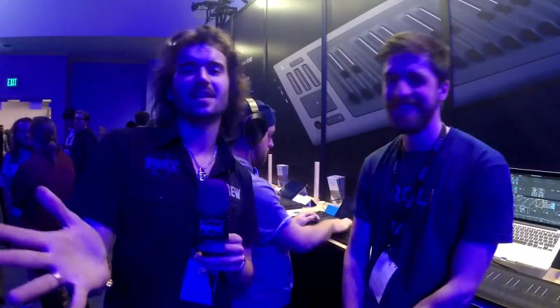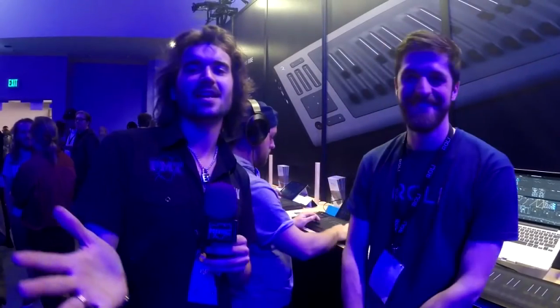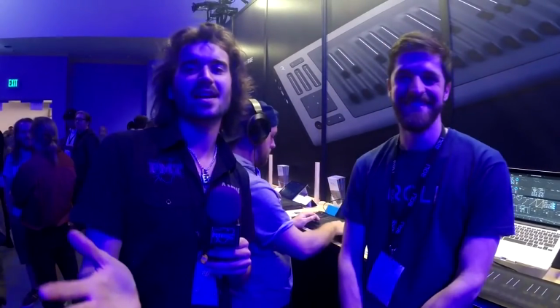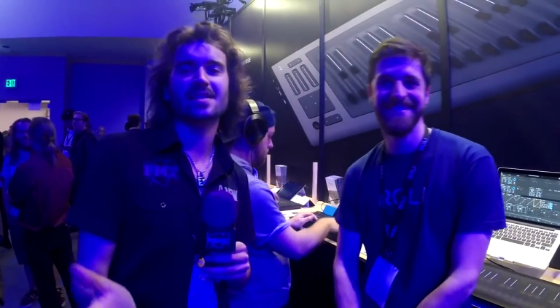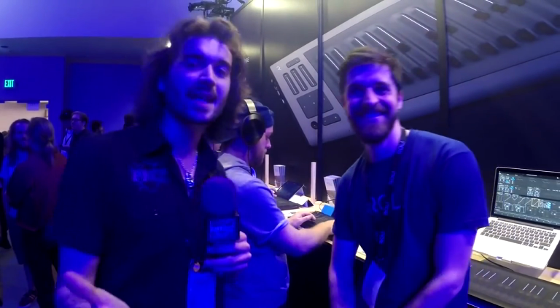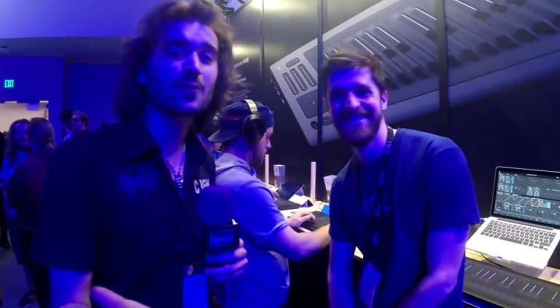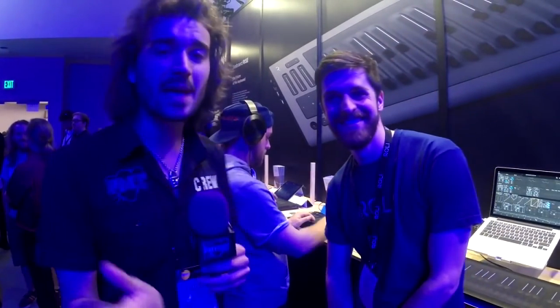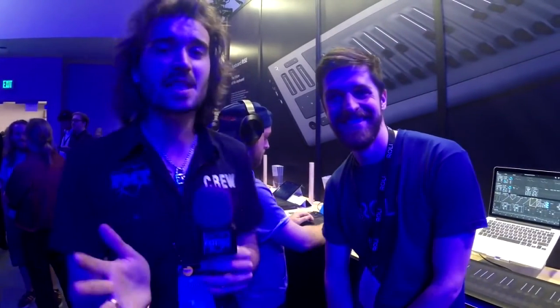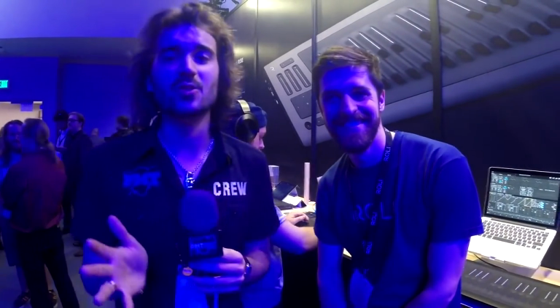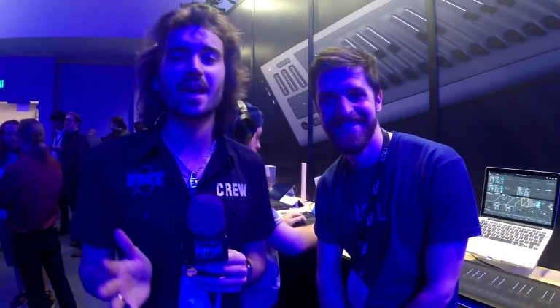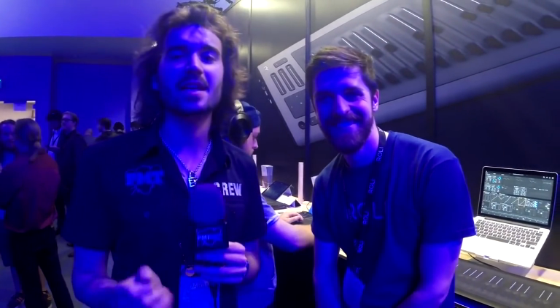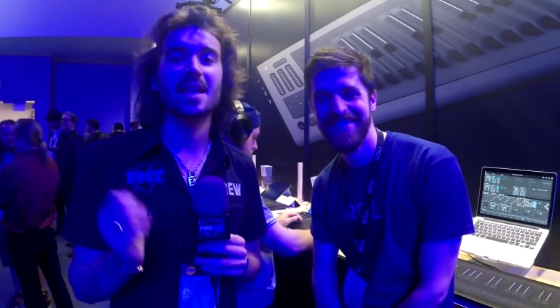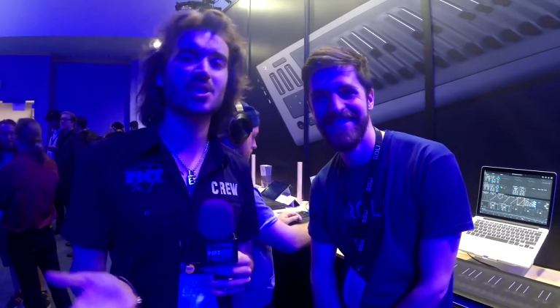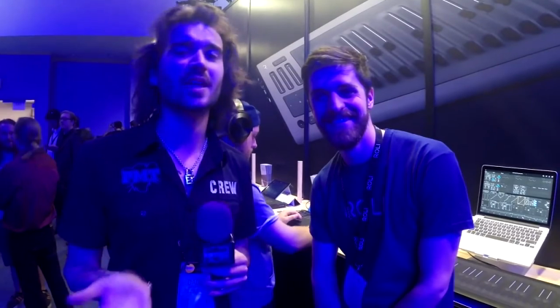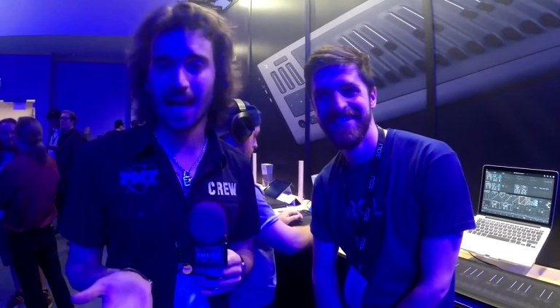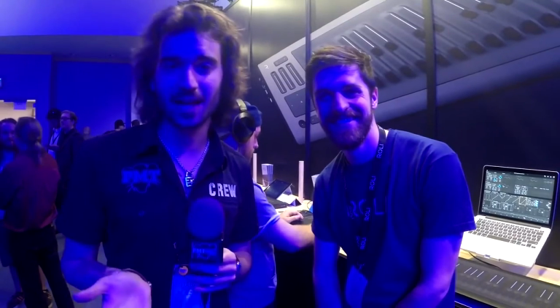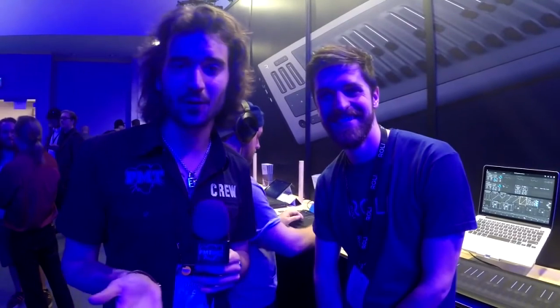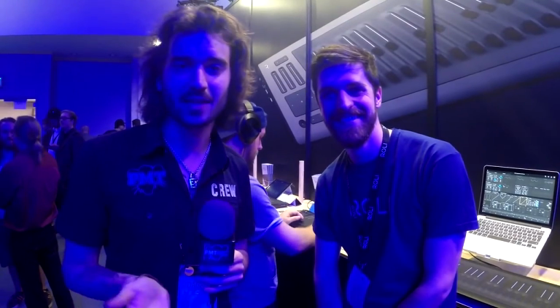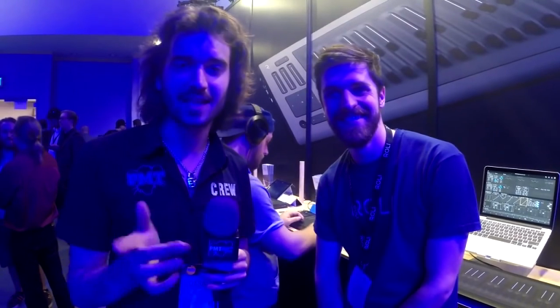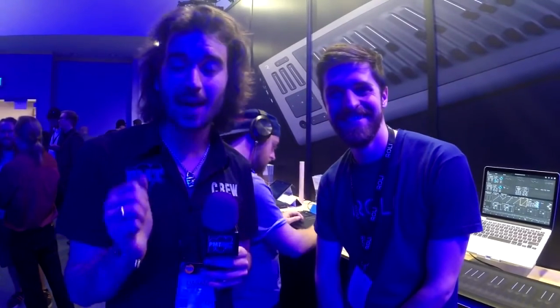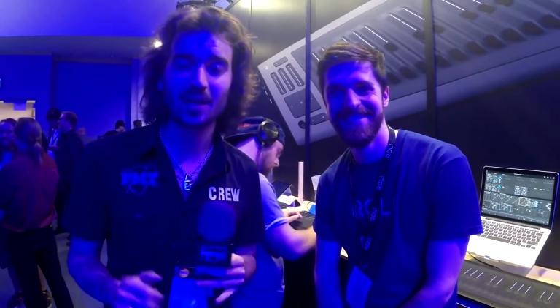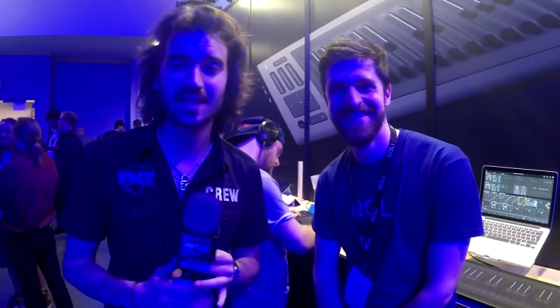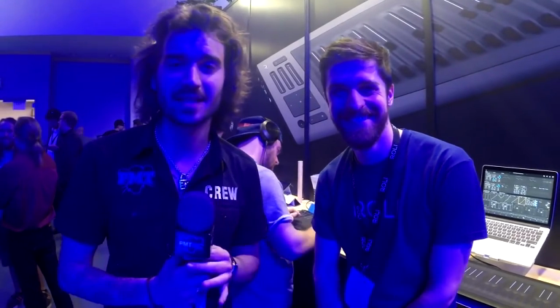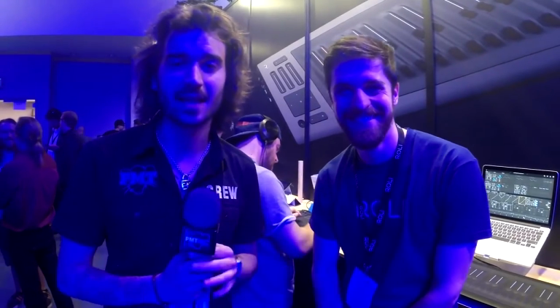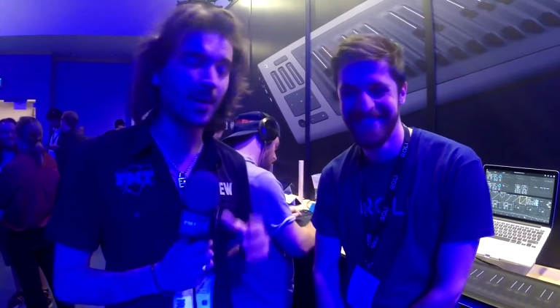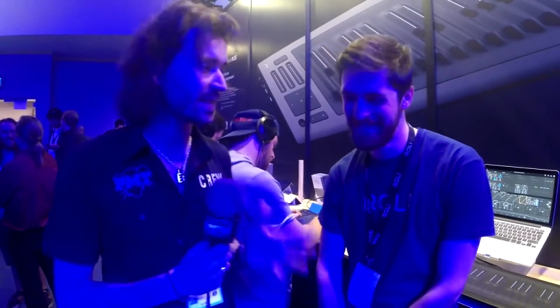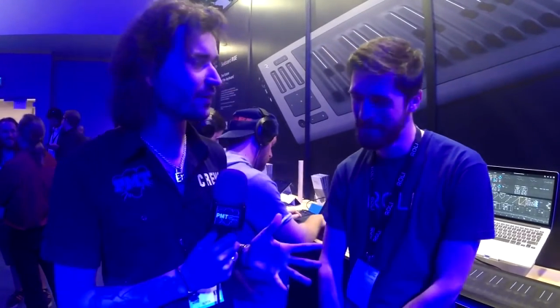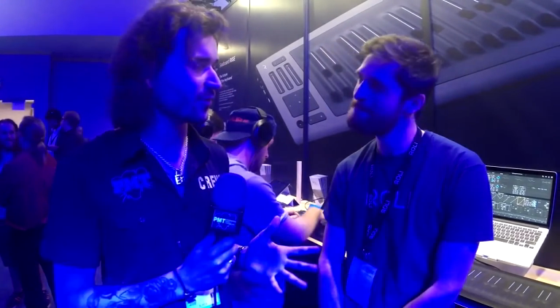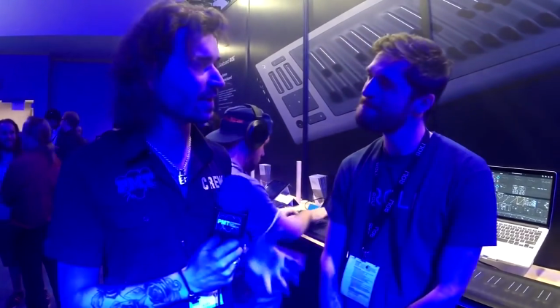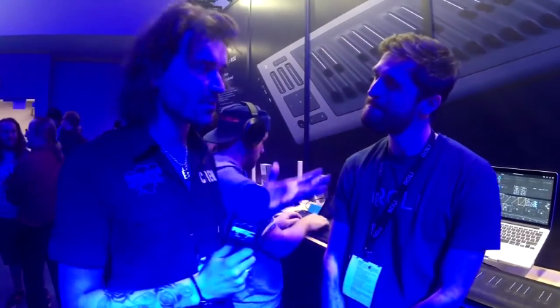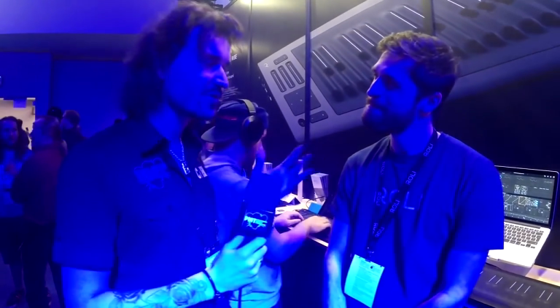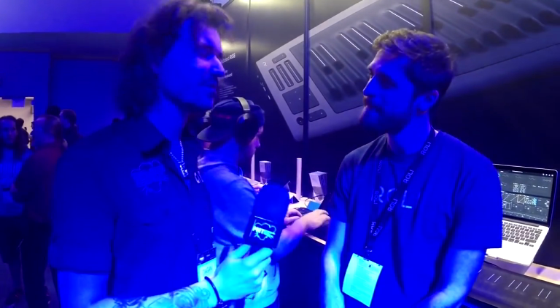Hey guys, Dagan here from PMTV UK. It's sunny Anaheim, California at NAMM 2016. I'm here with Danny from Rowley. How's it going, dude?